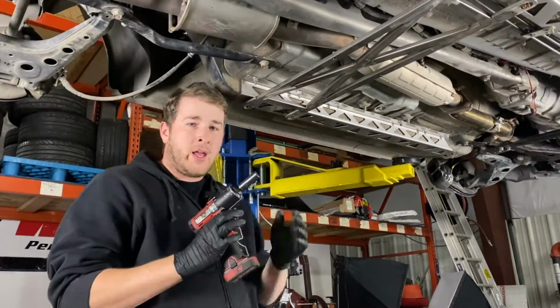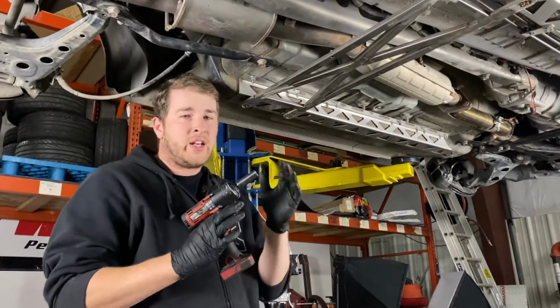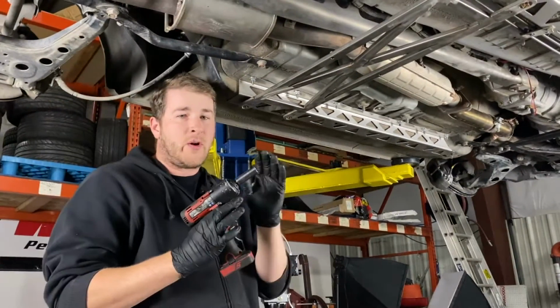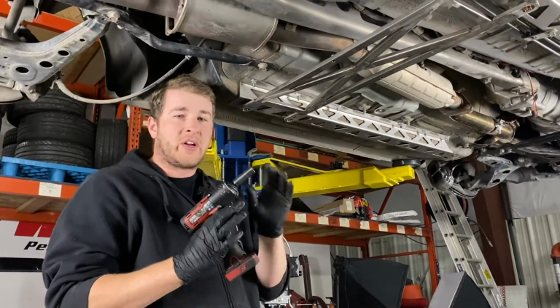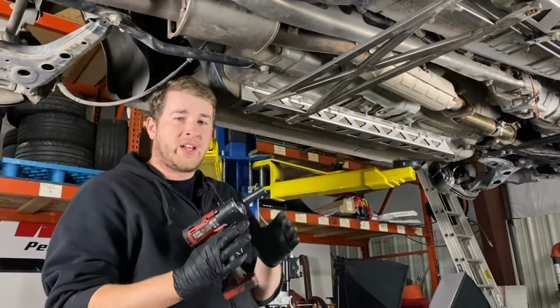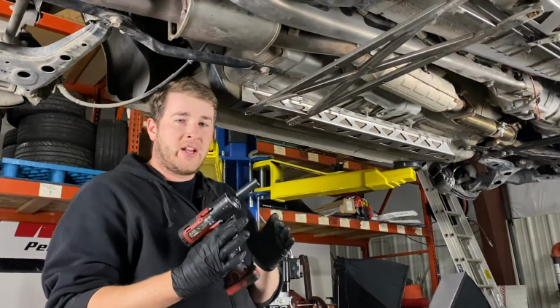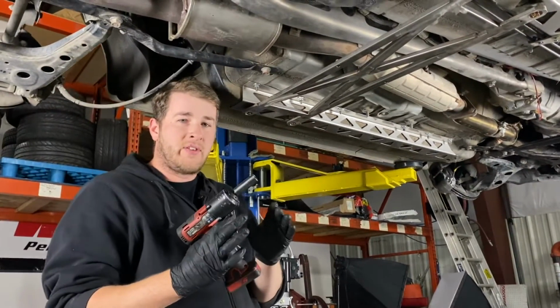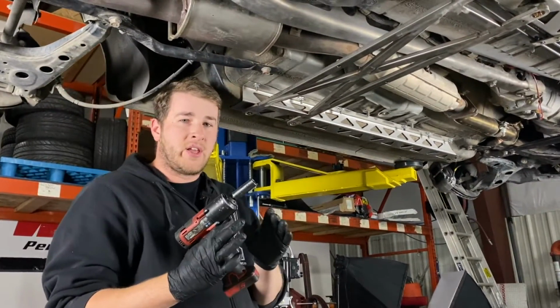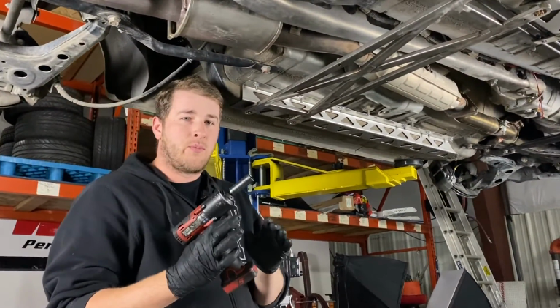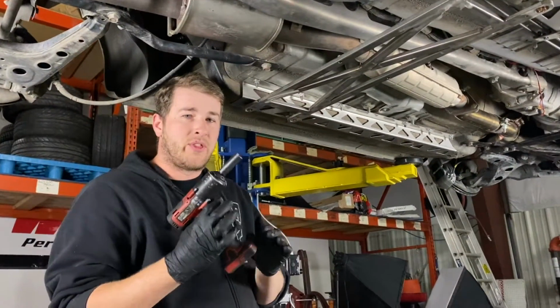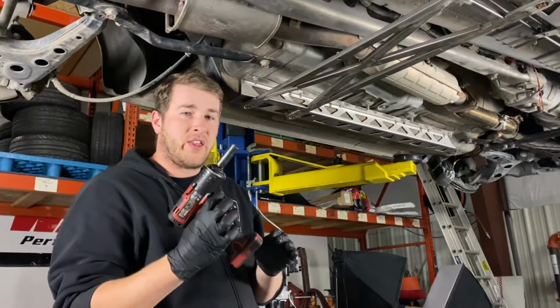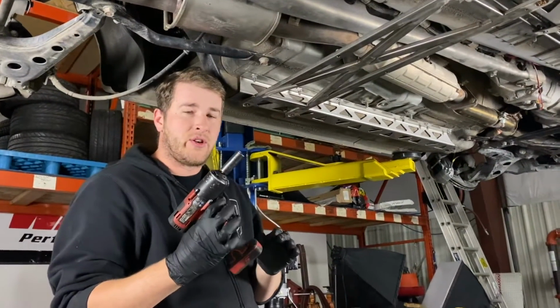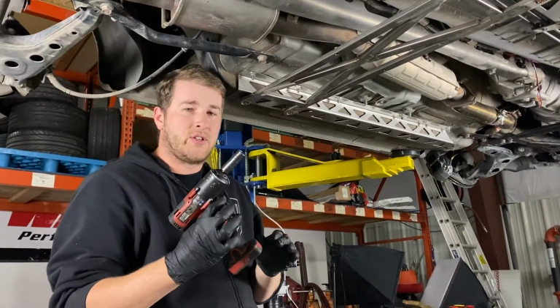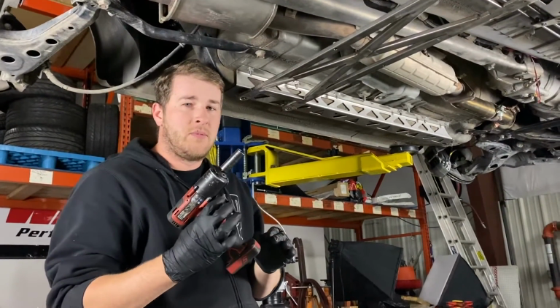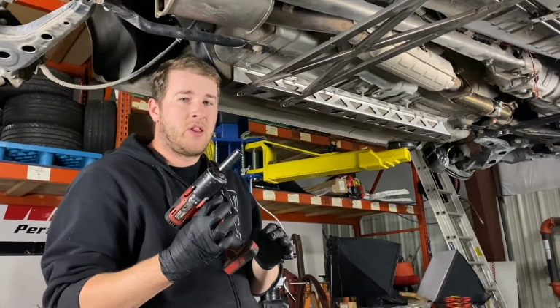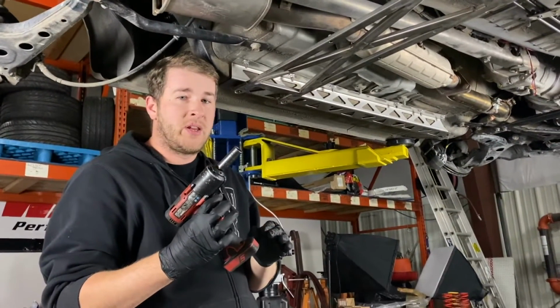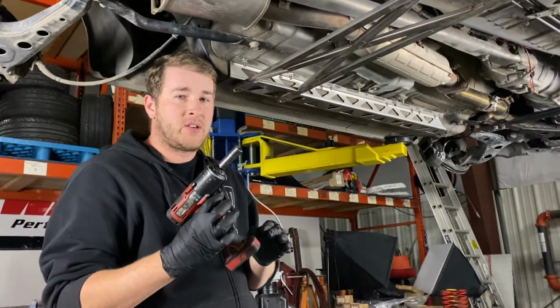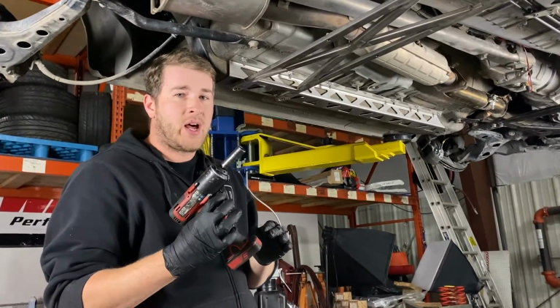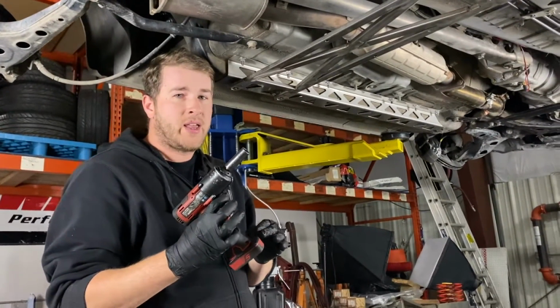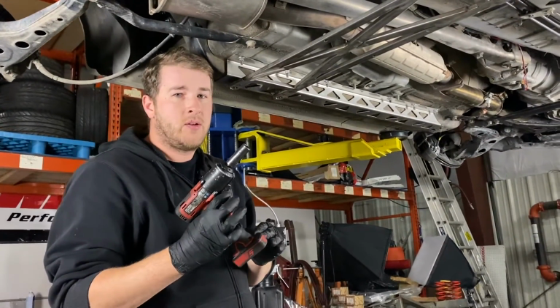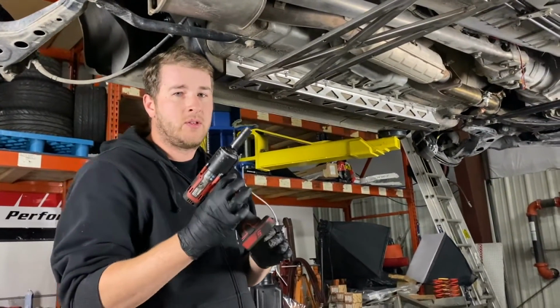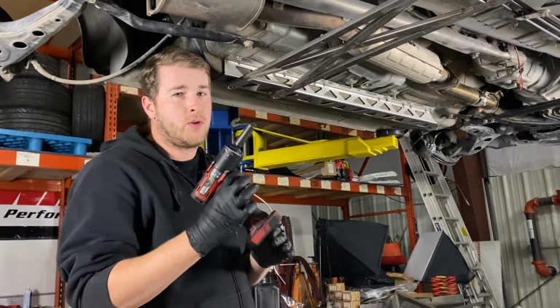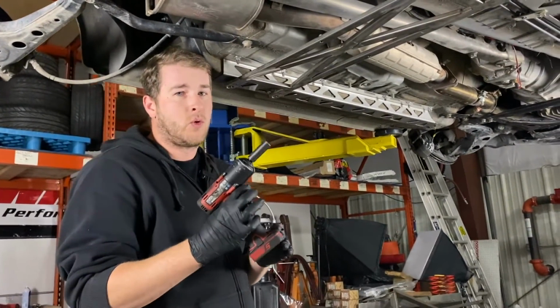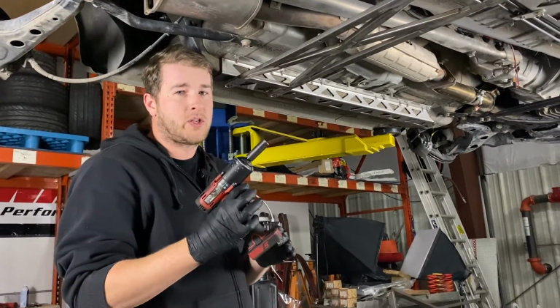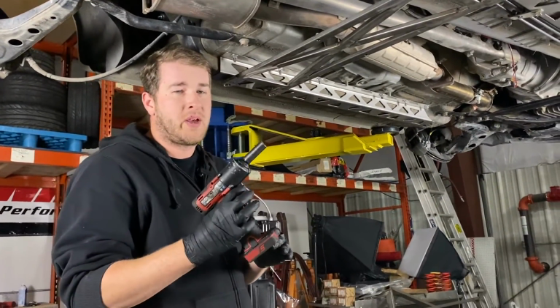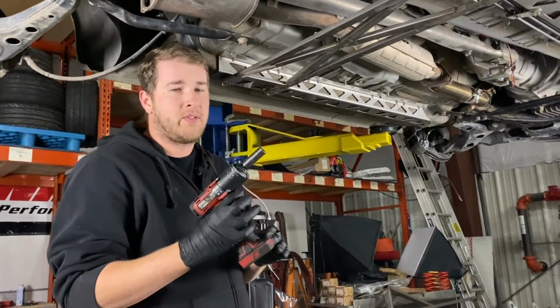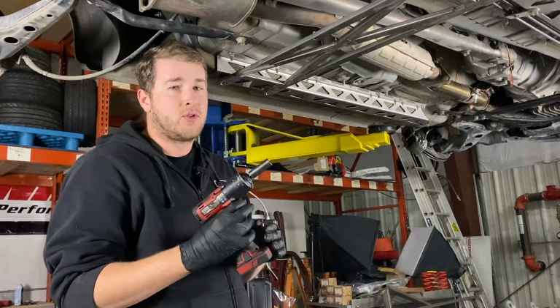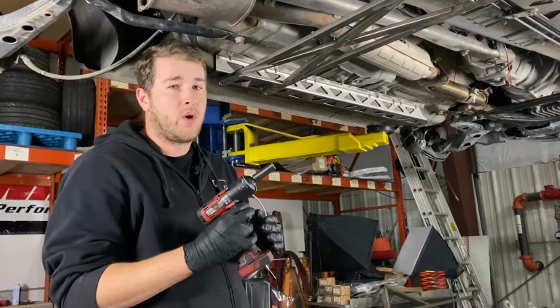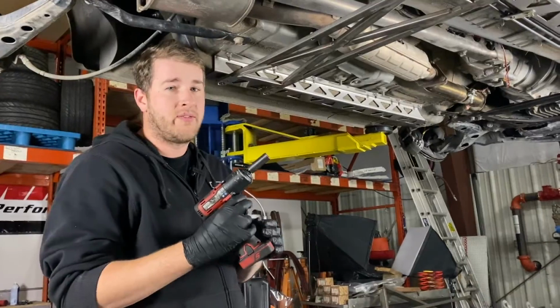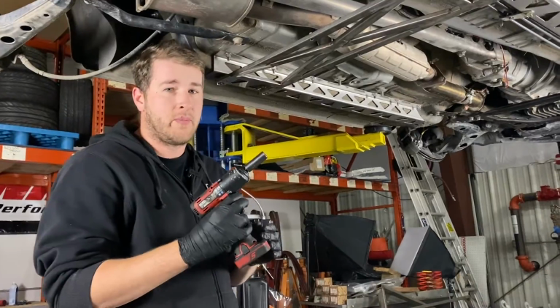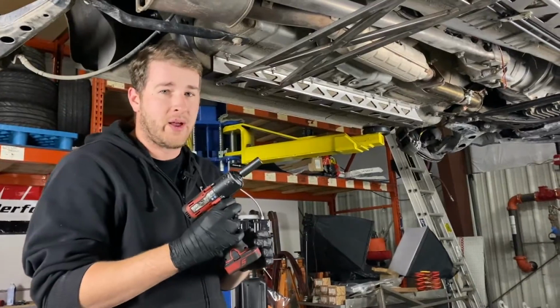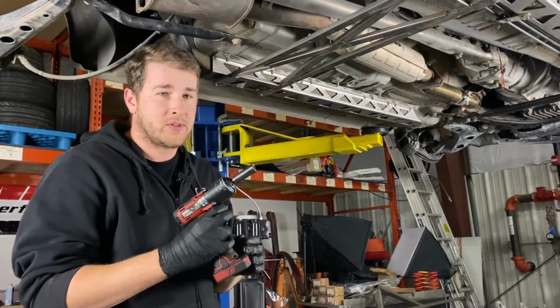Now we're going to tighten everything up with a 13mm socket to a torque spec of 20 foot-pounds.